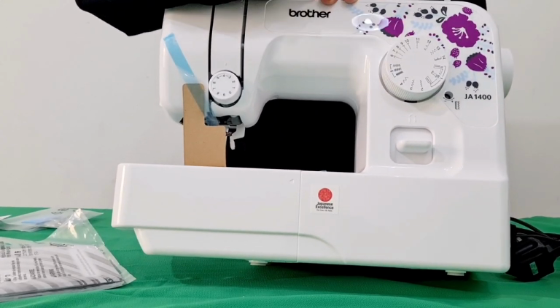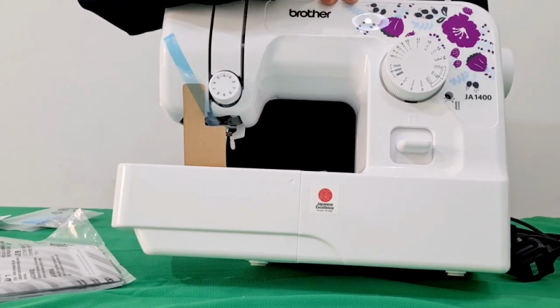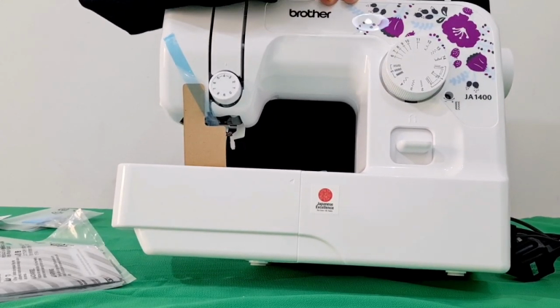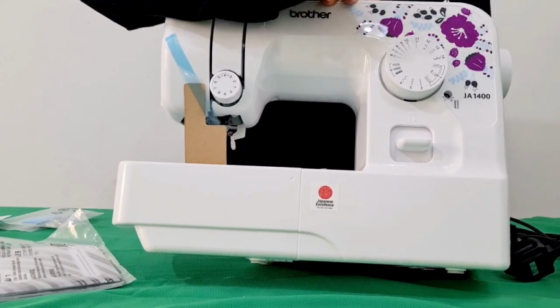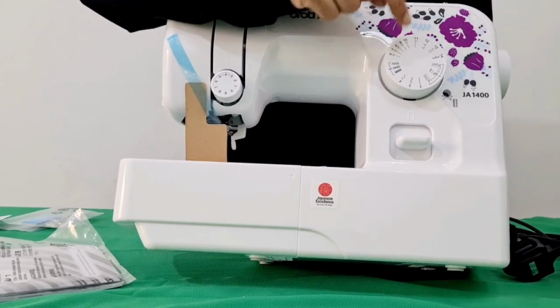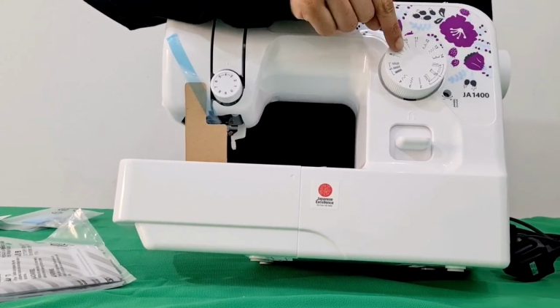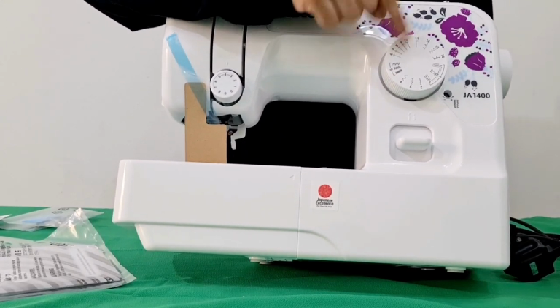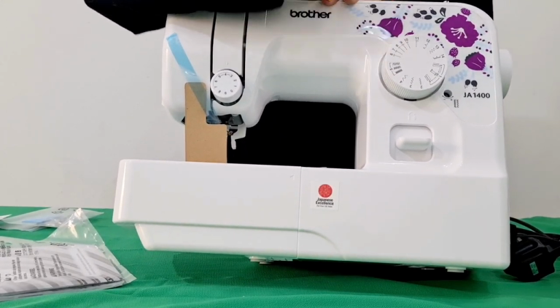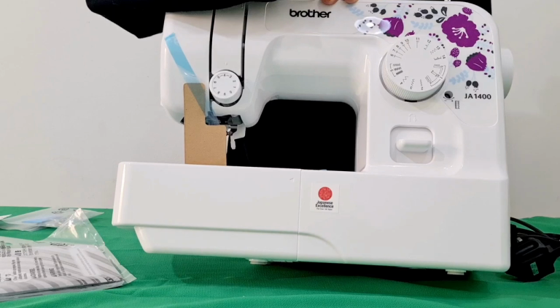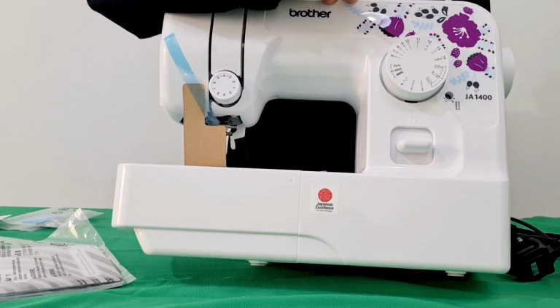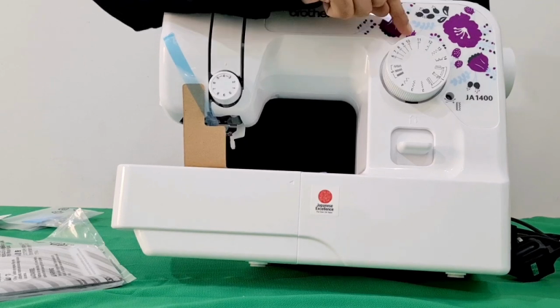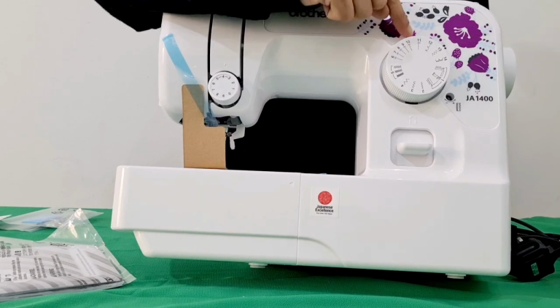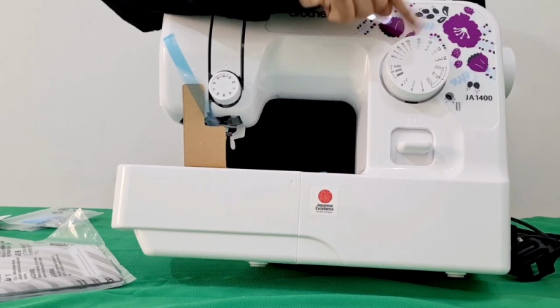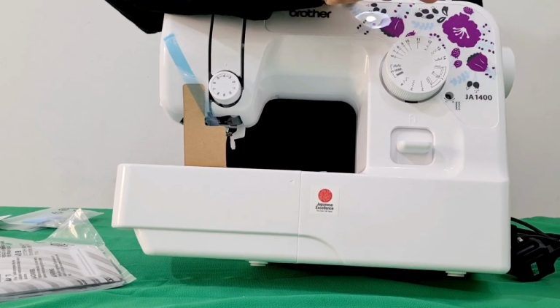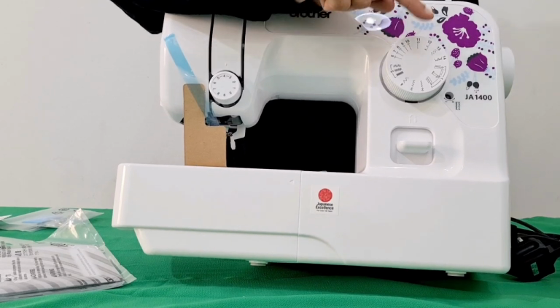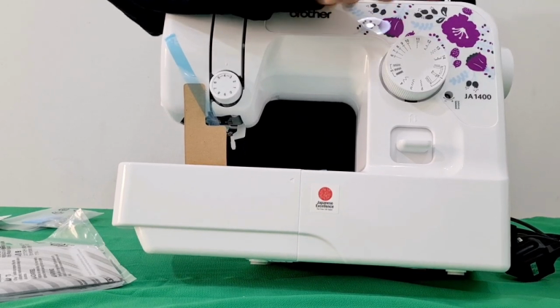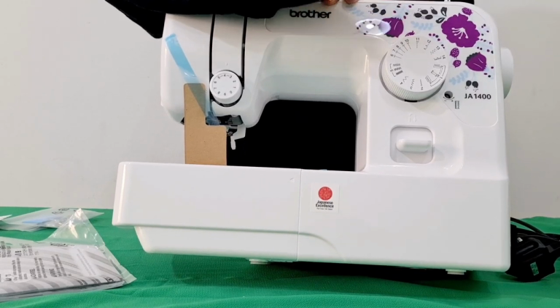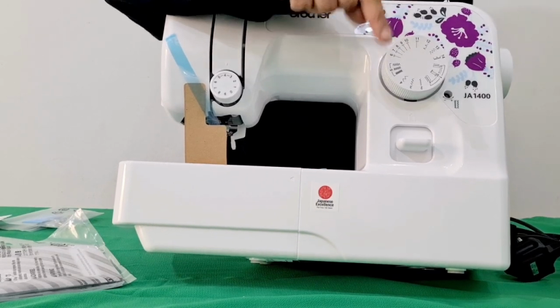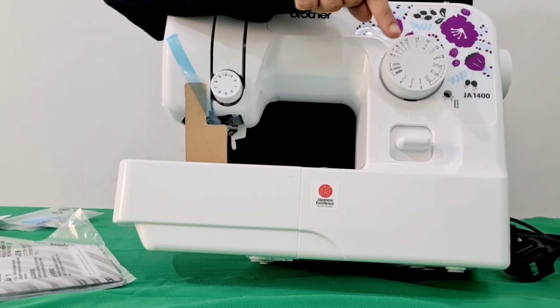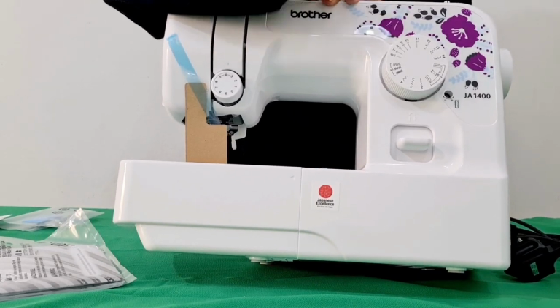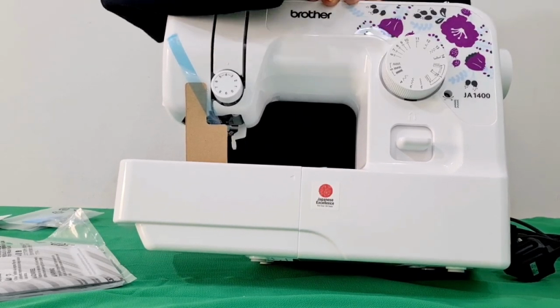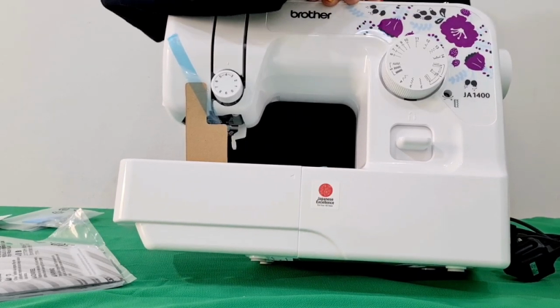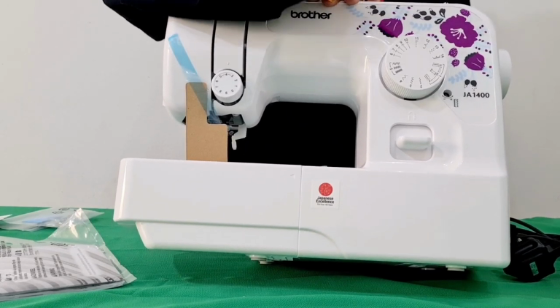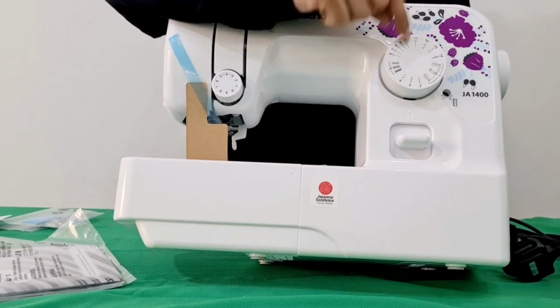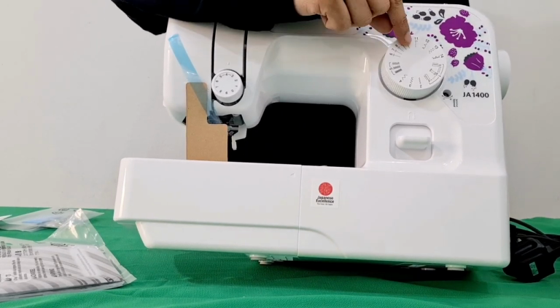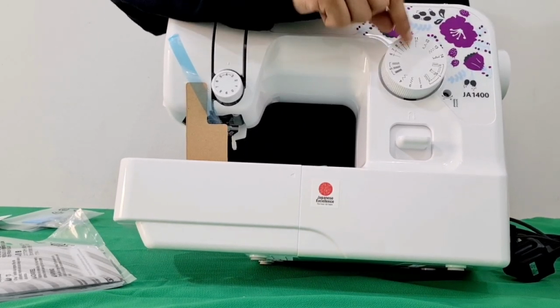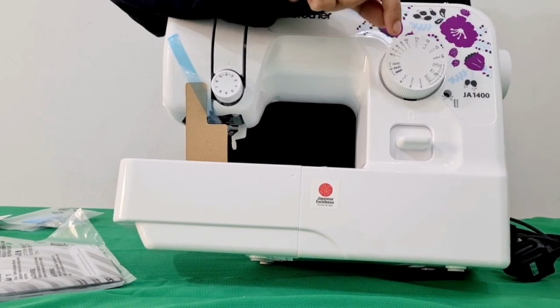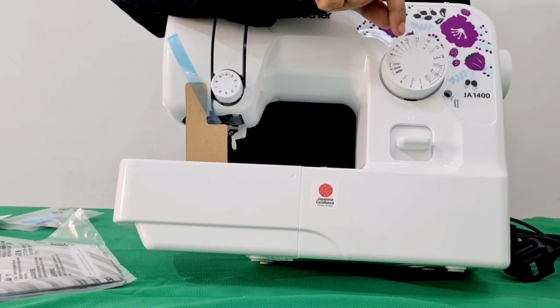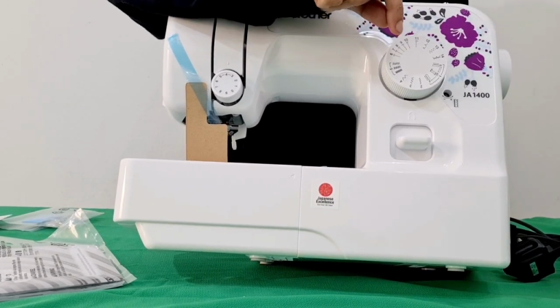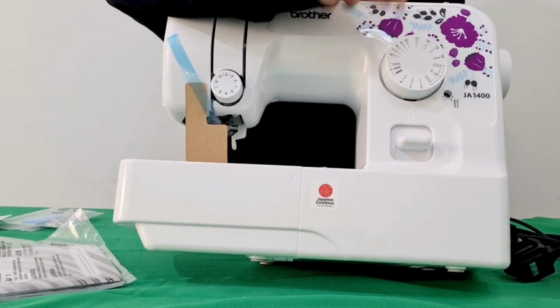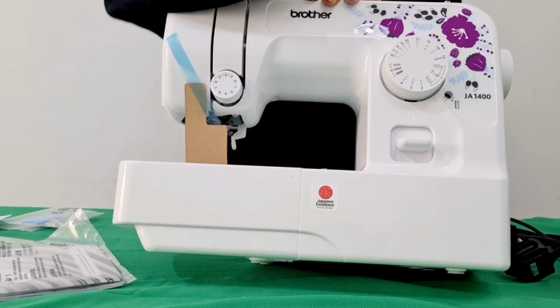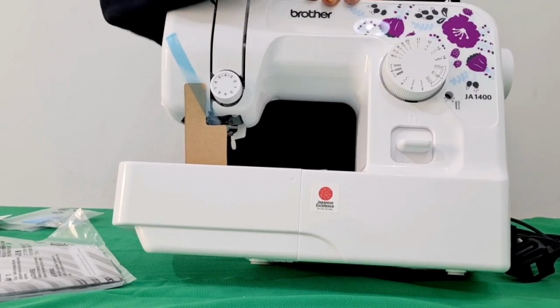In that case, we have to put buttons, holes, zip, and all.